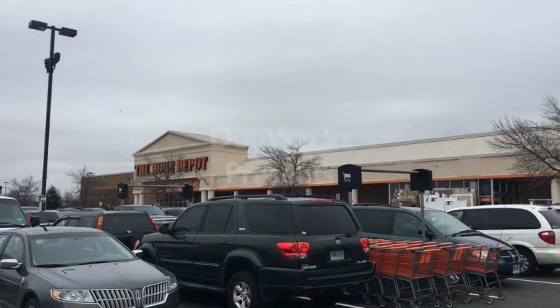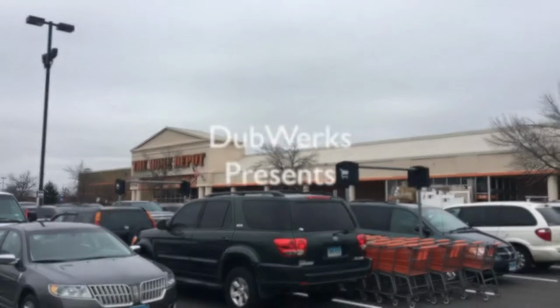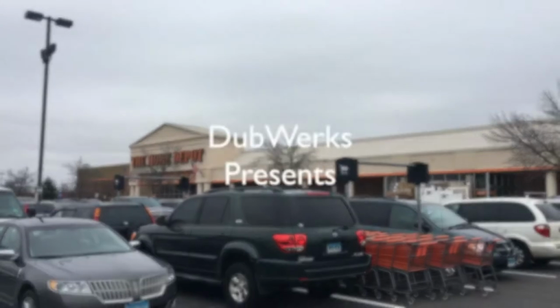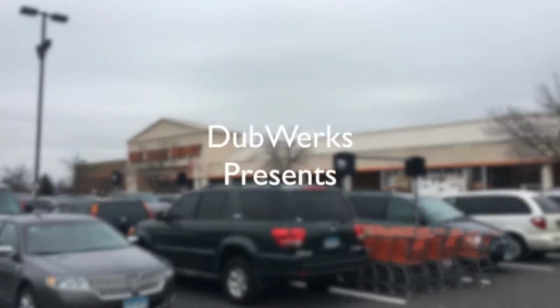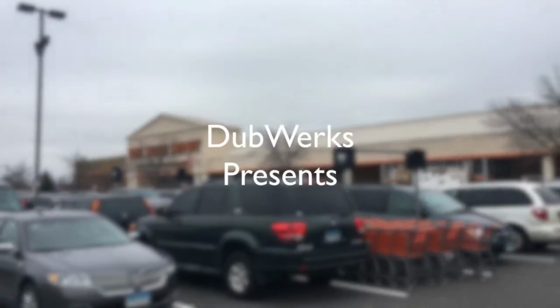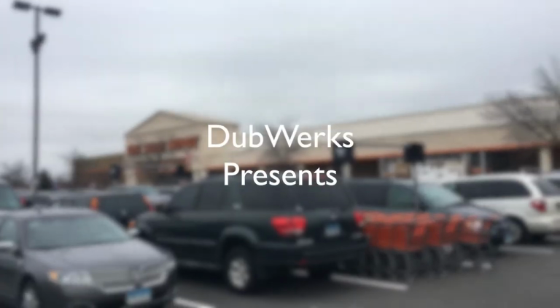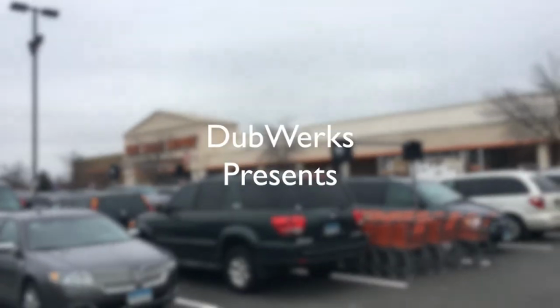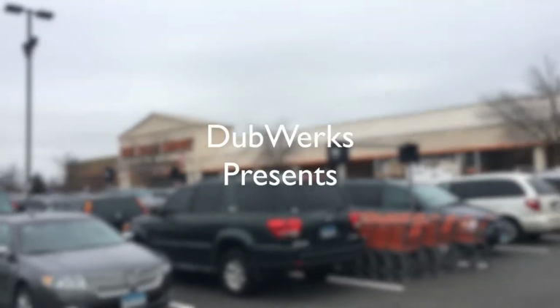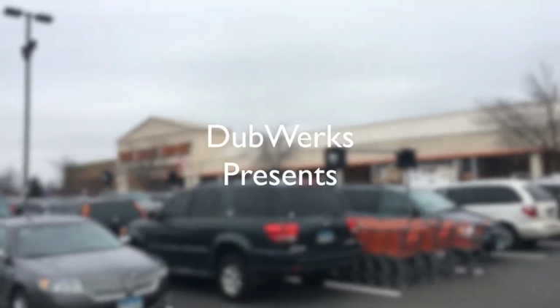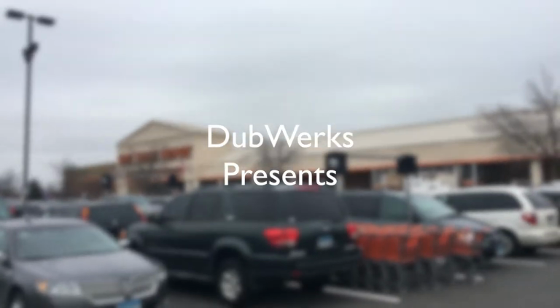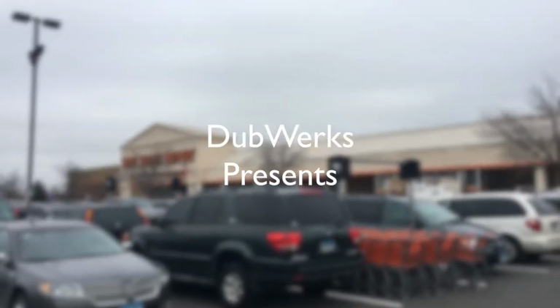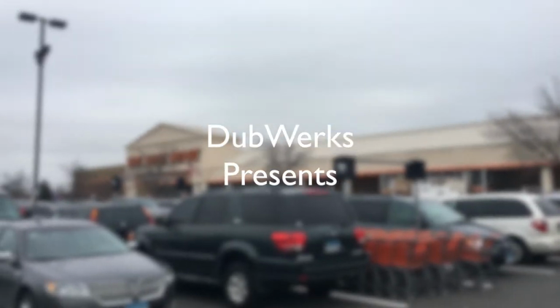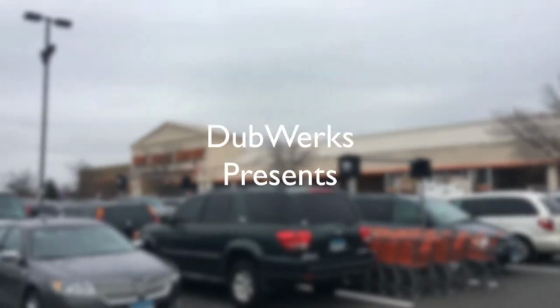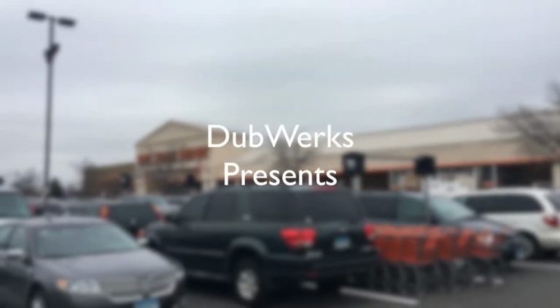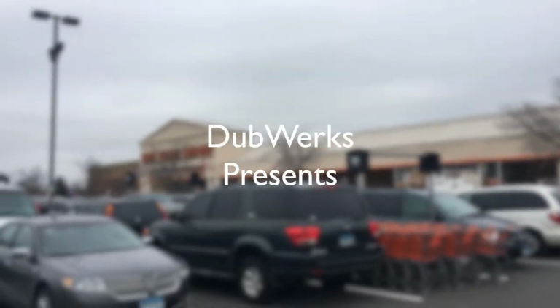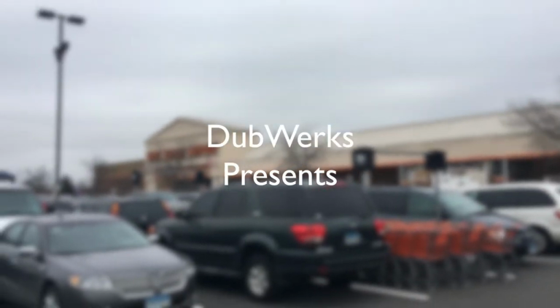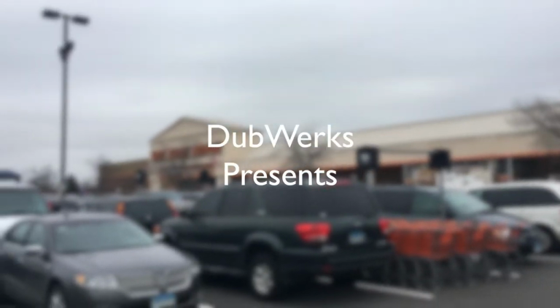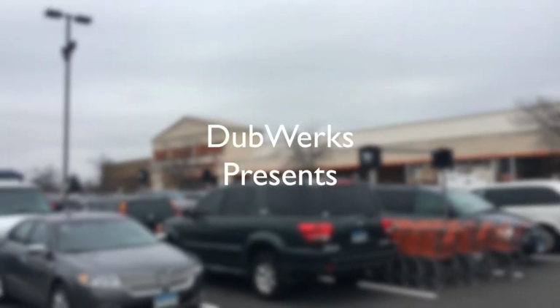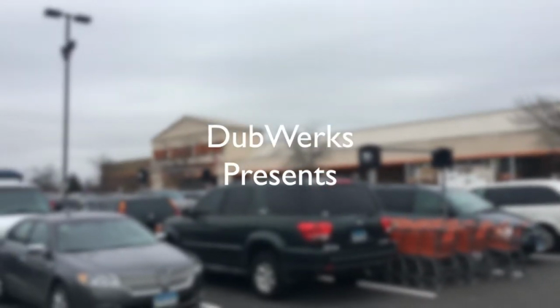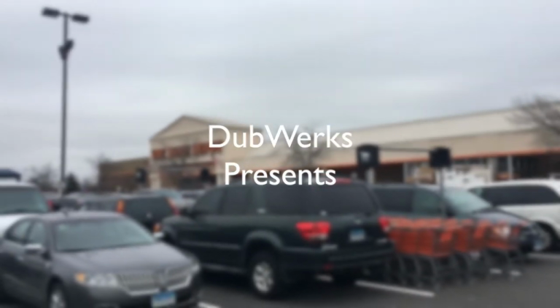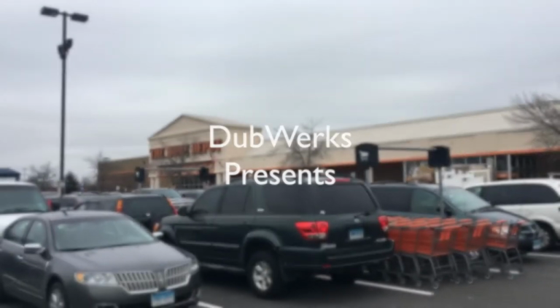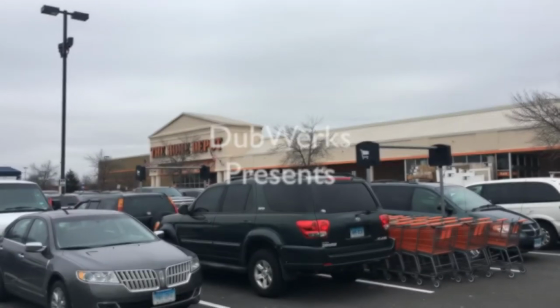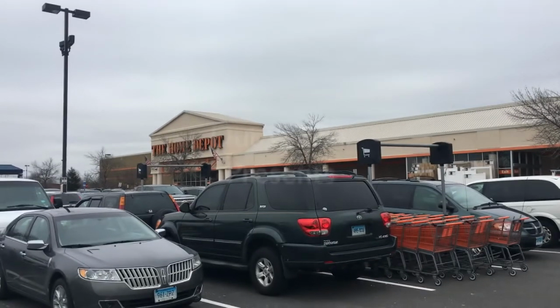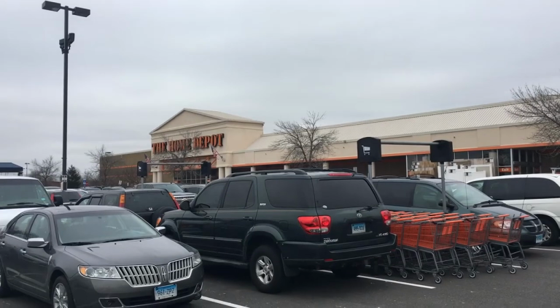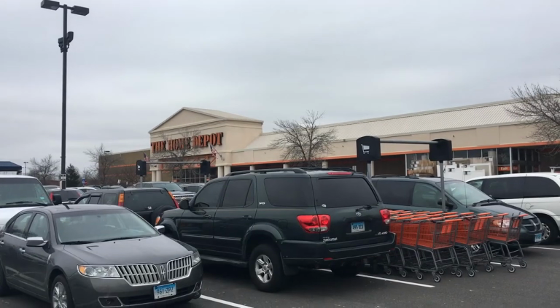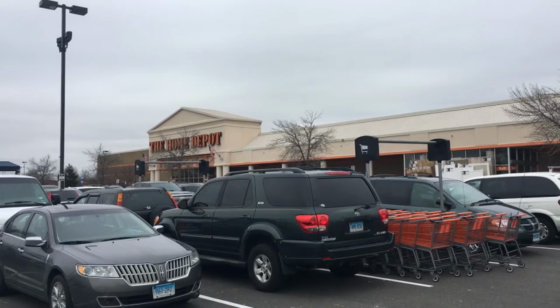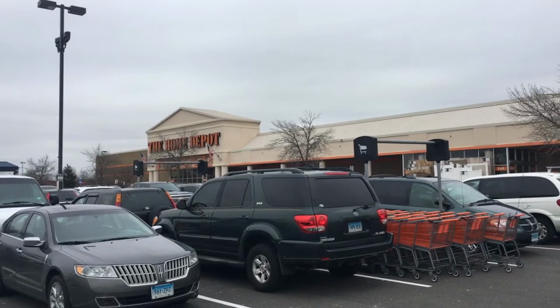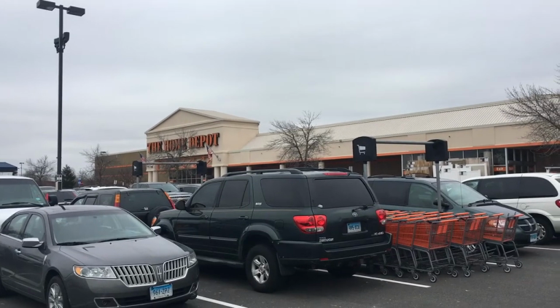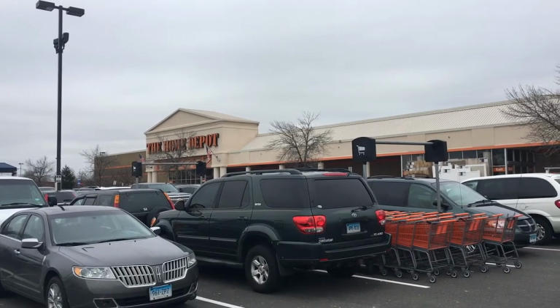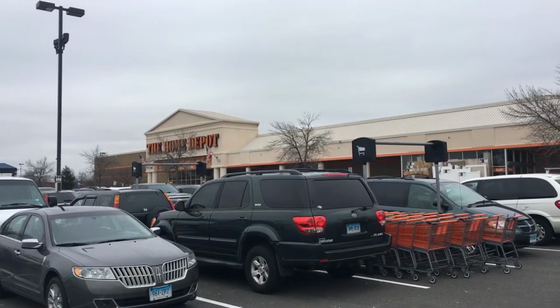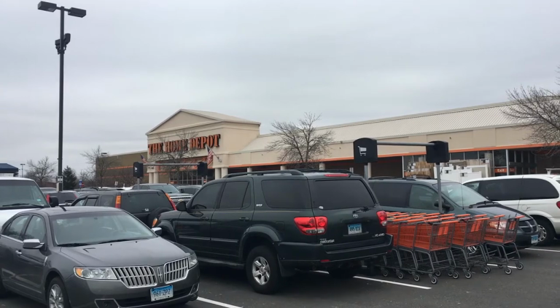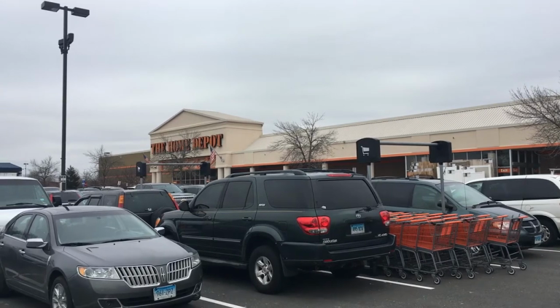Welcome back to the channel. Today we are going to be building a frame to hold a beetle up so that you can get under it and not get killed.